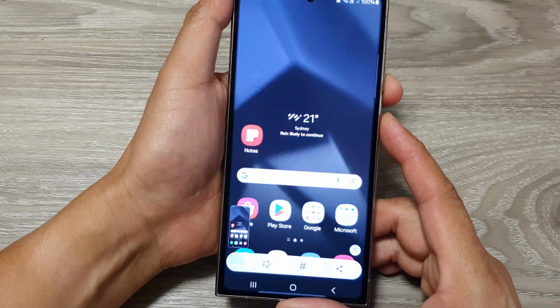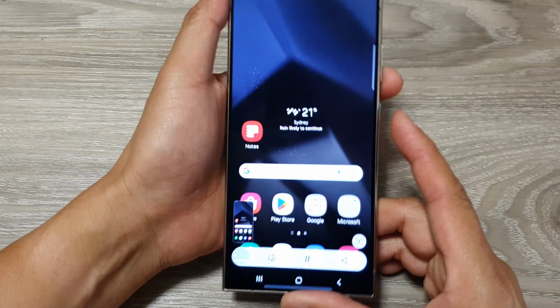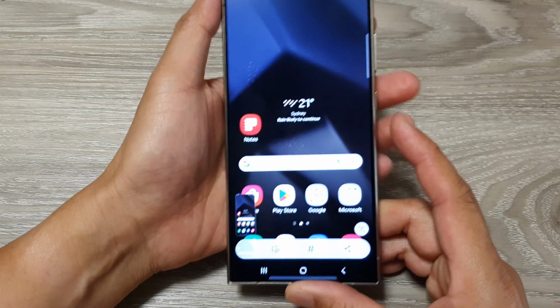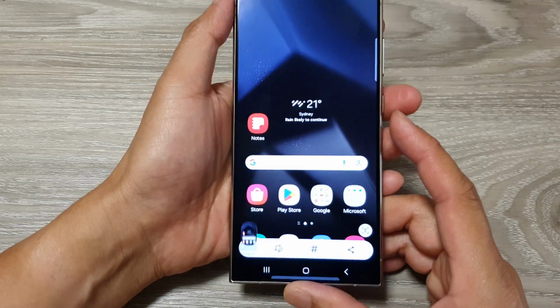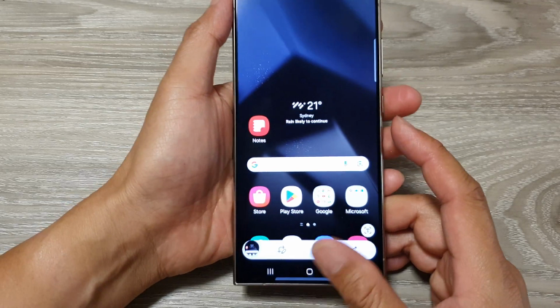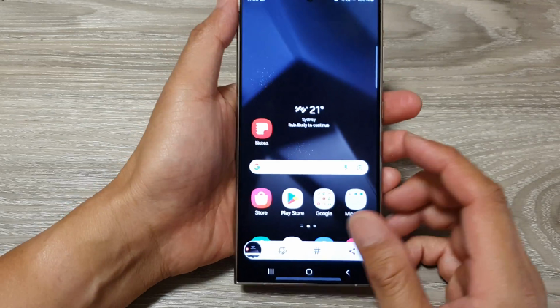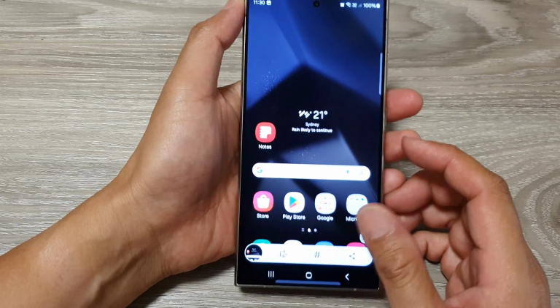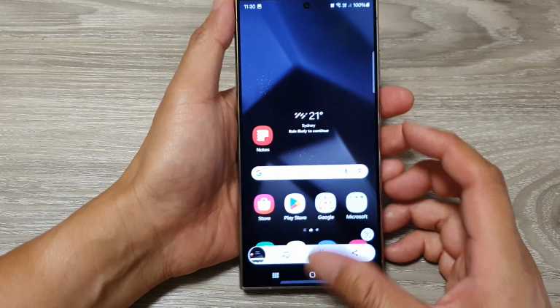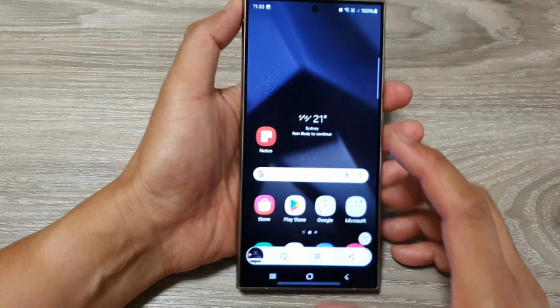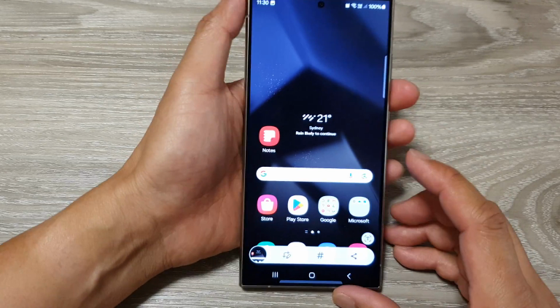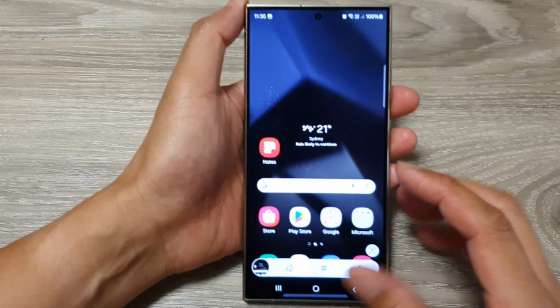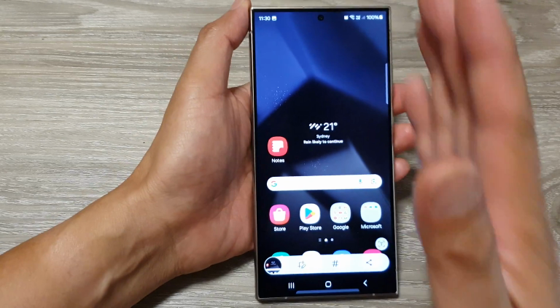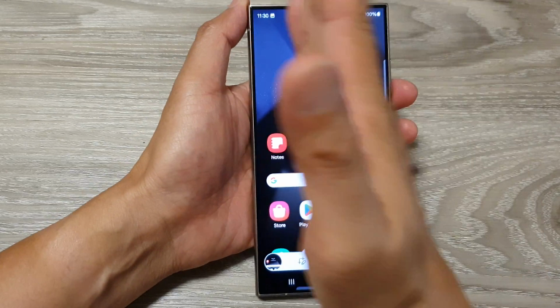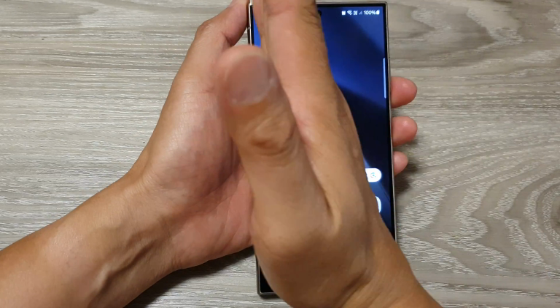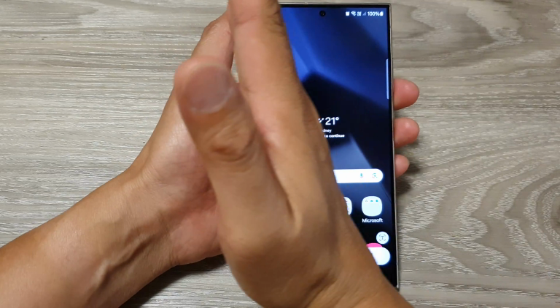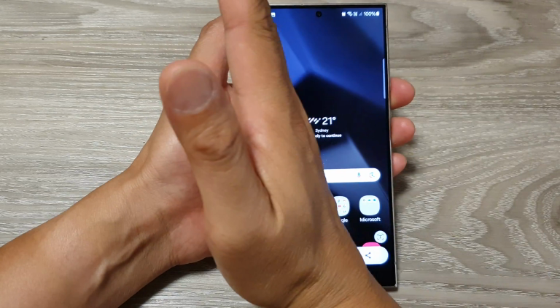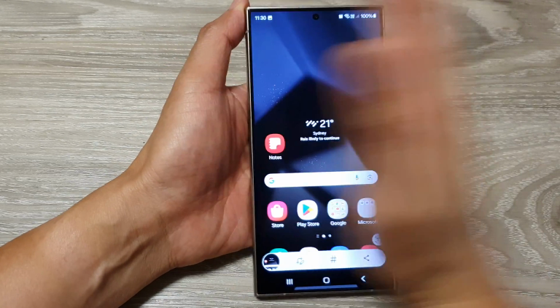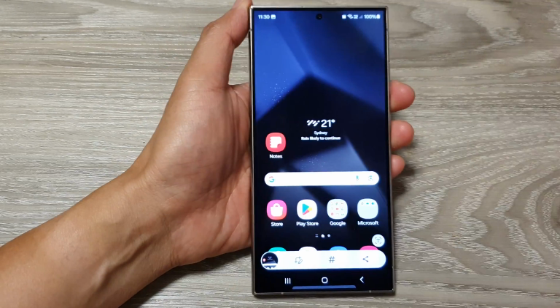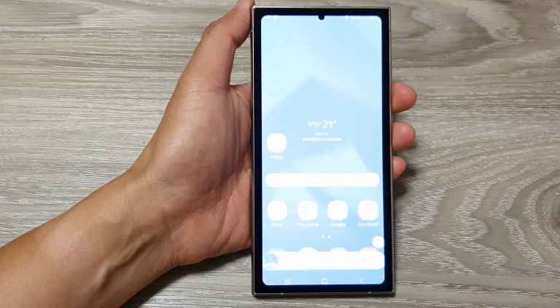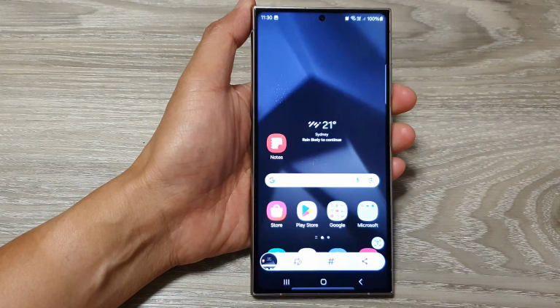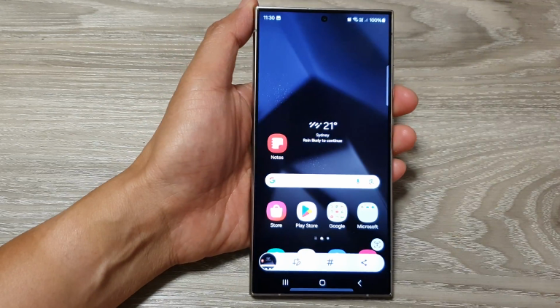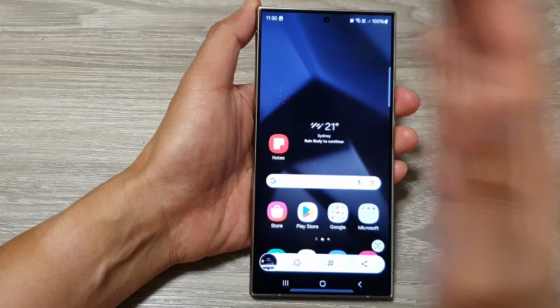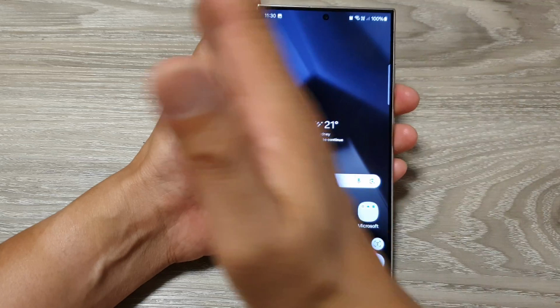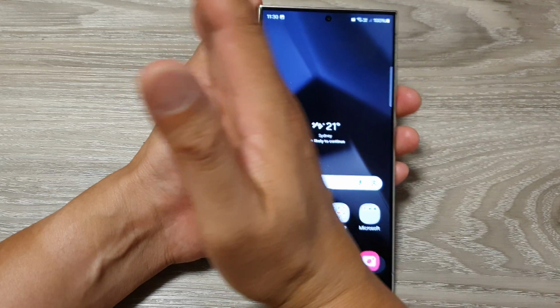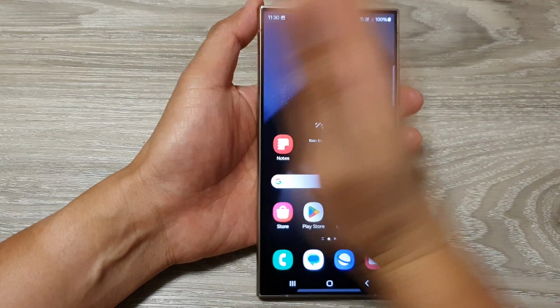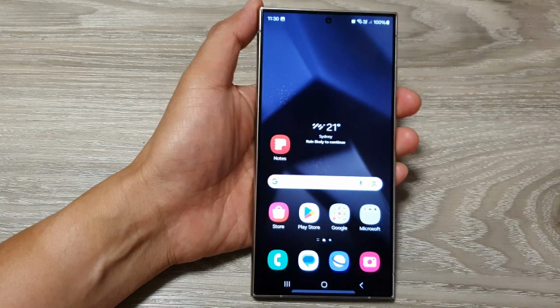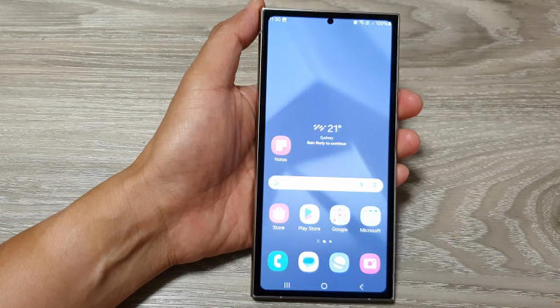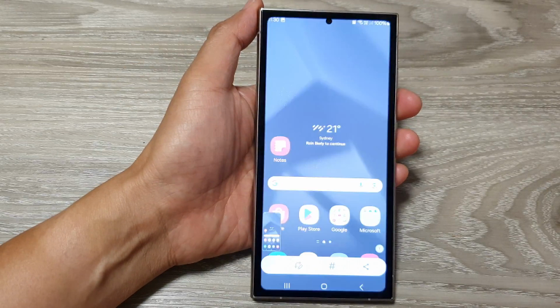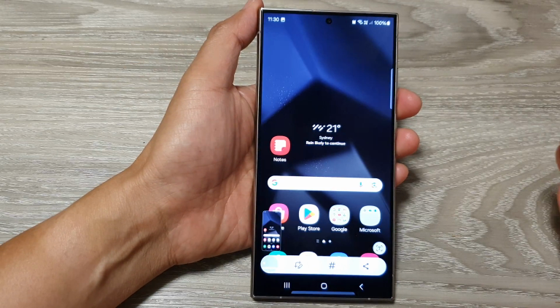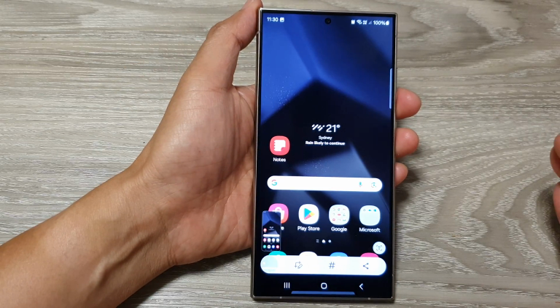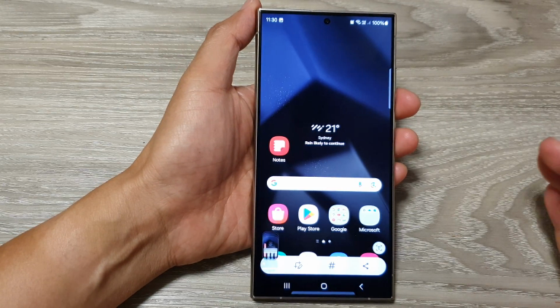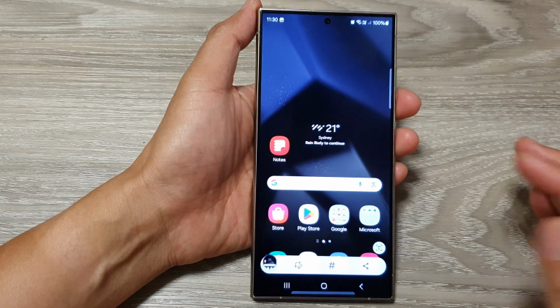Another method to quickly take a screenshot is to use your palm — you can swipe across like that to take a screenshot.